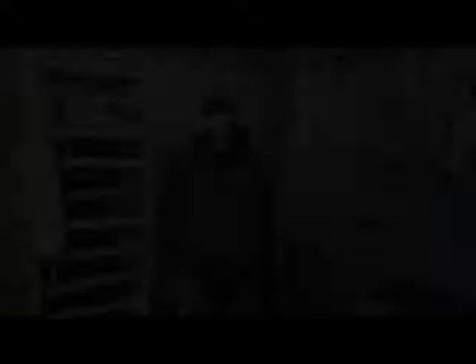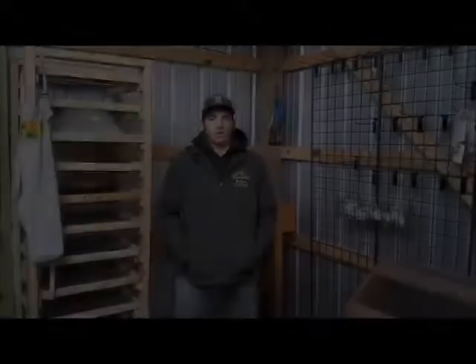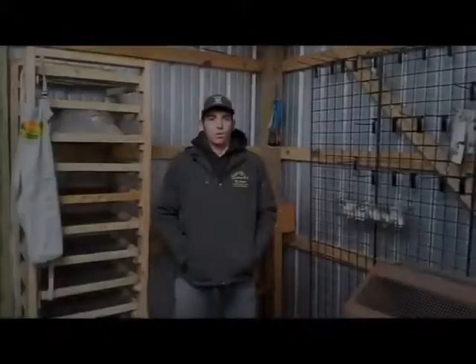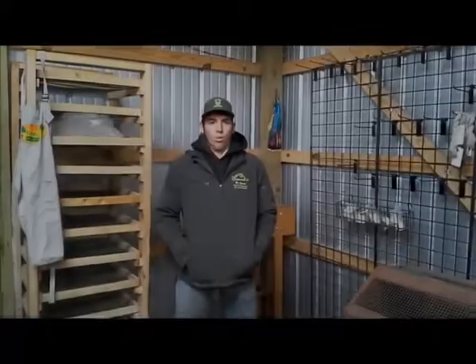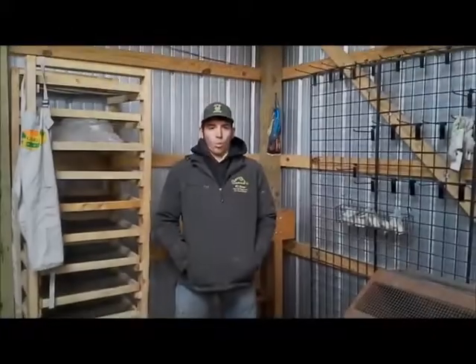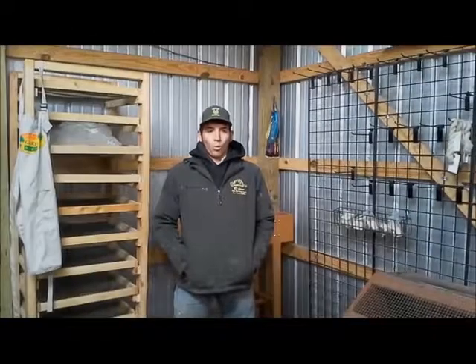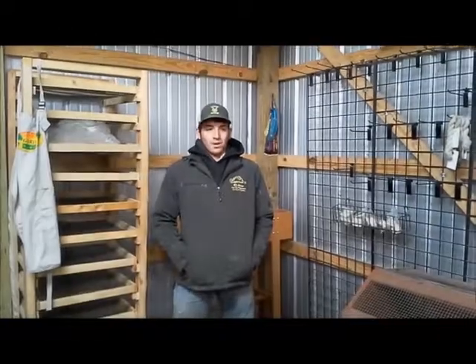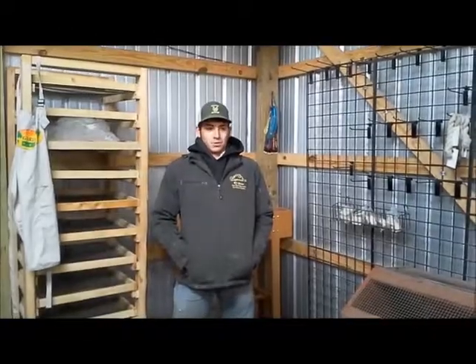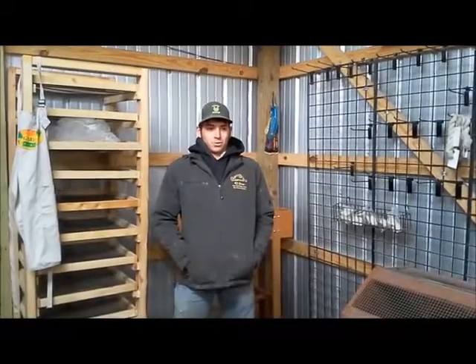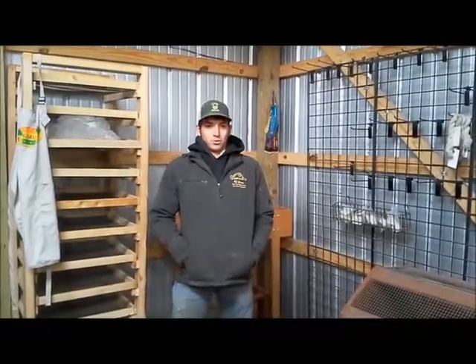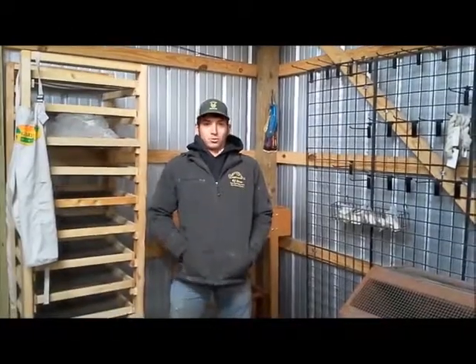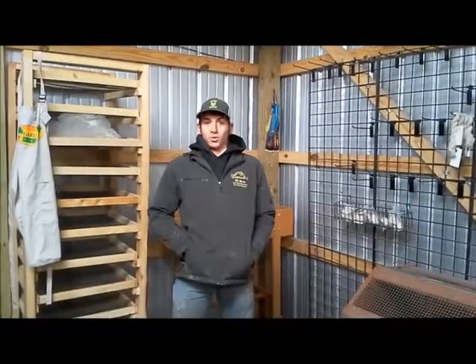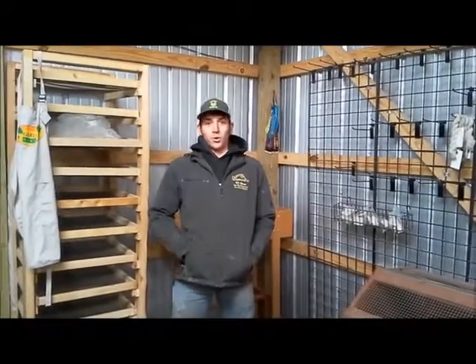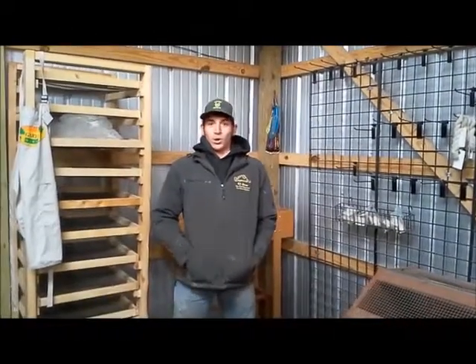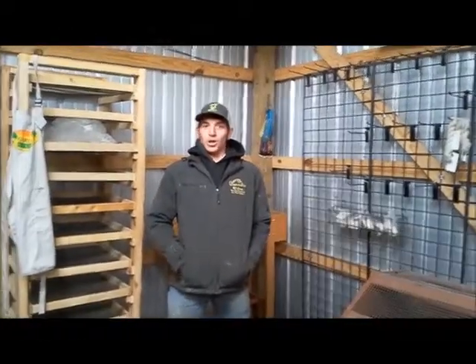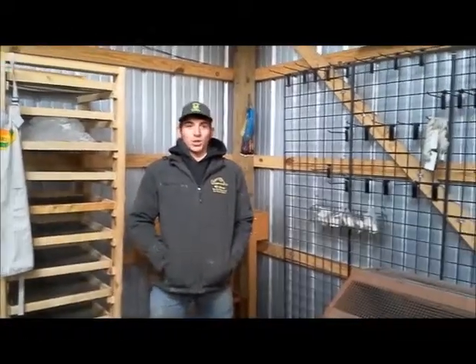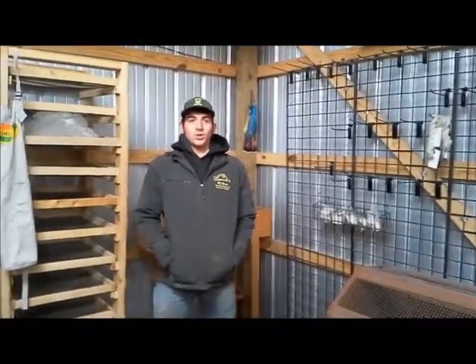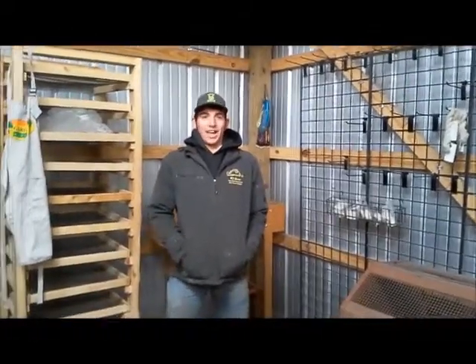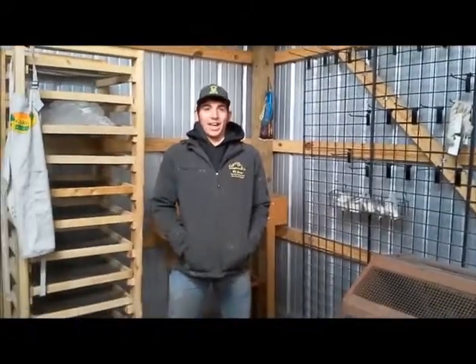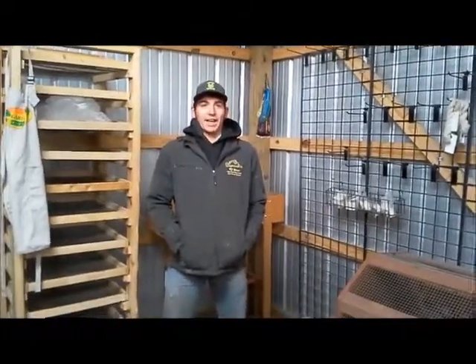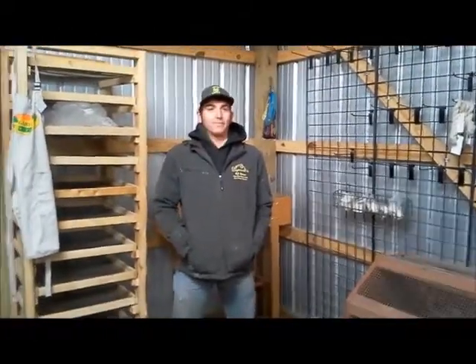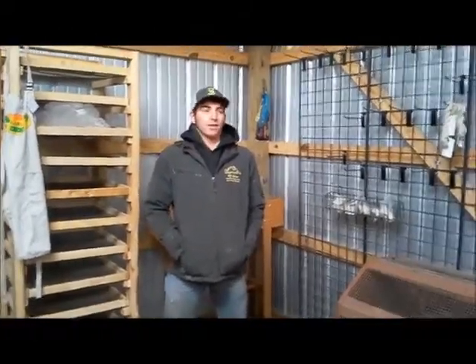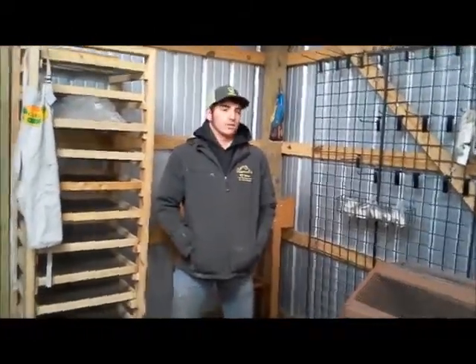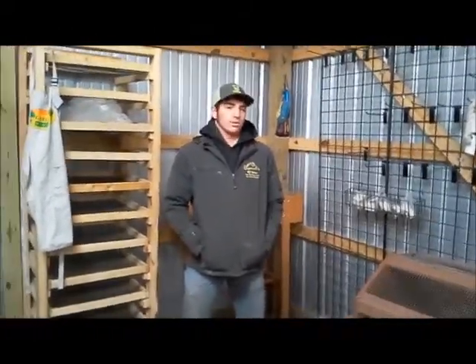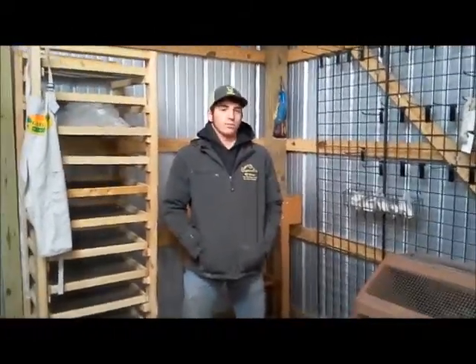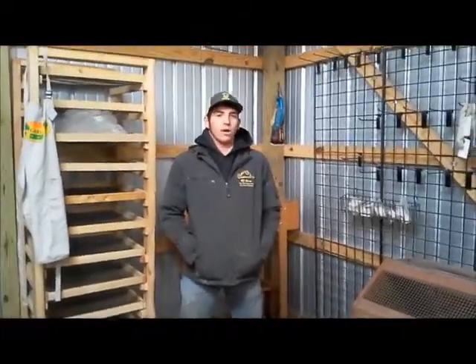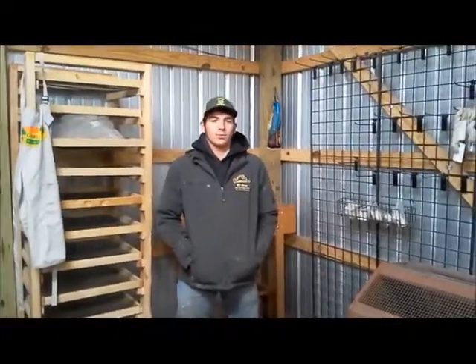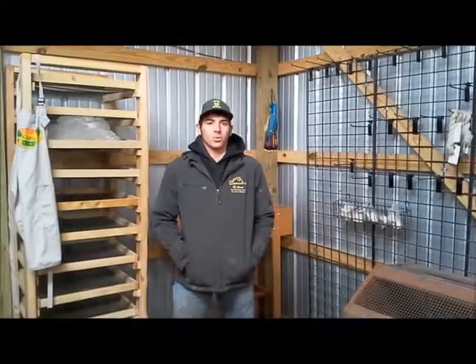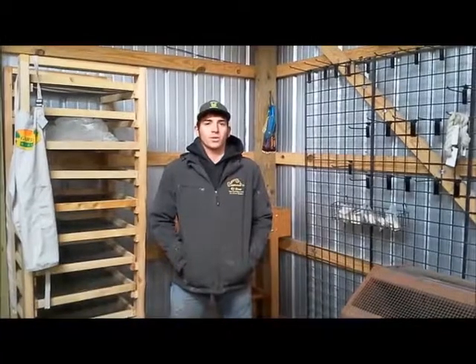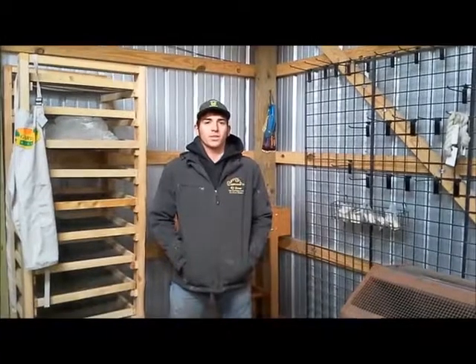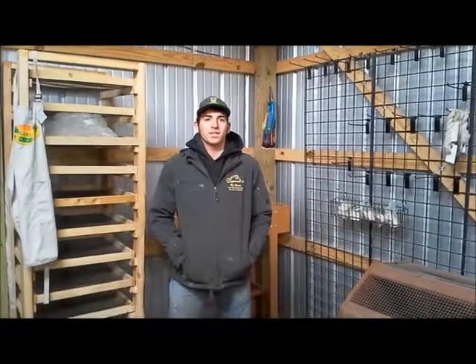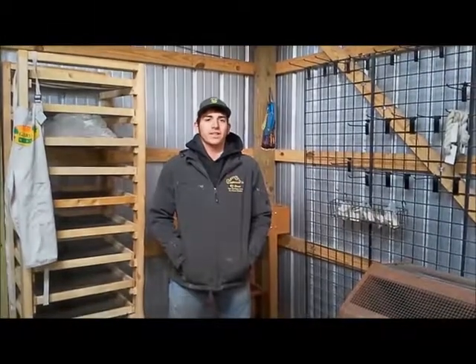Welcome to Tool Tuesday. Let's see what Mom's working with today.